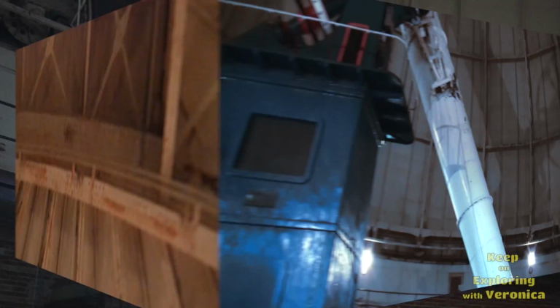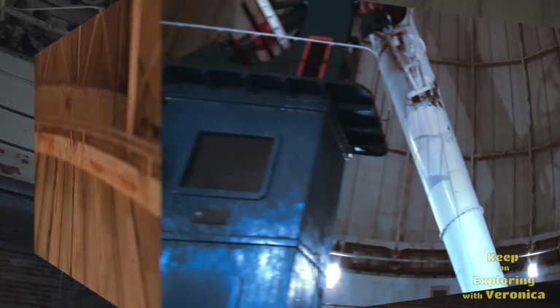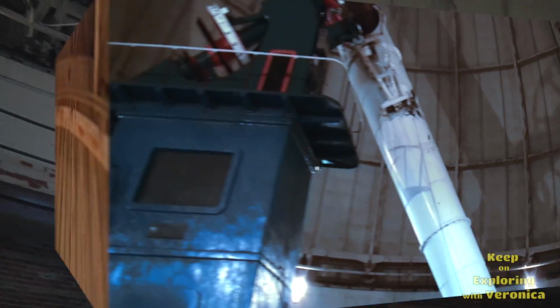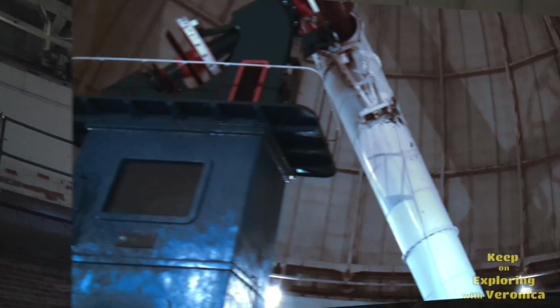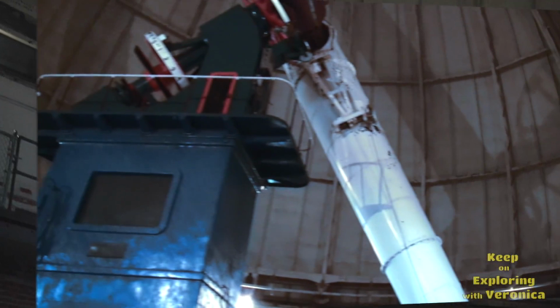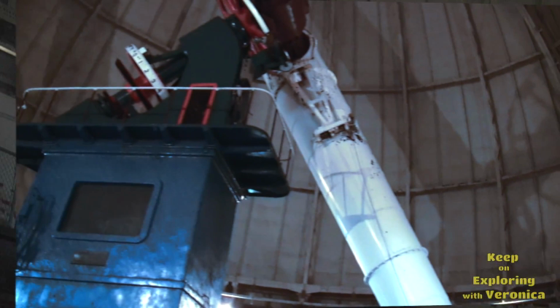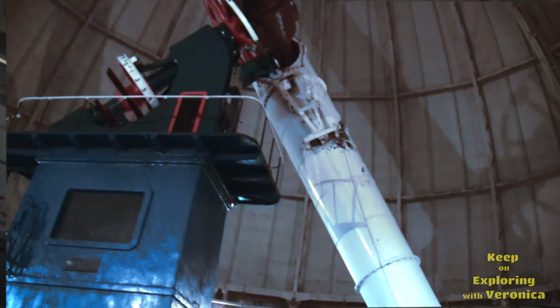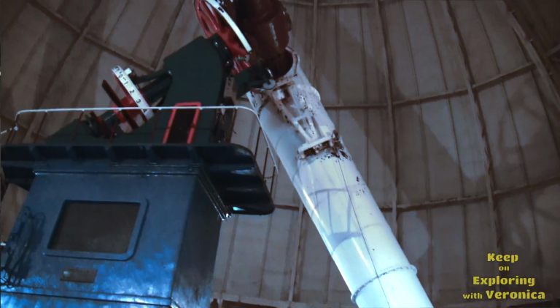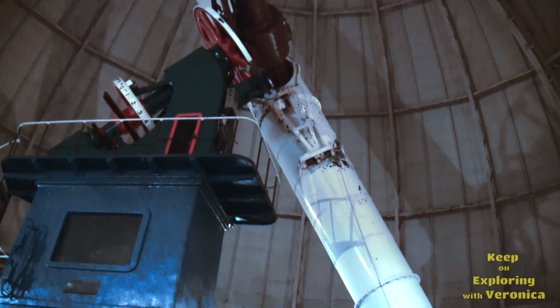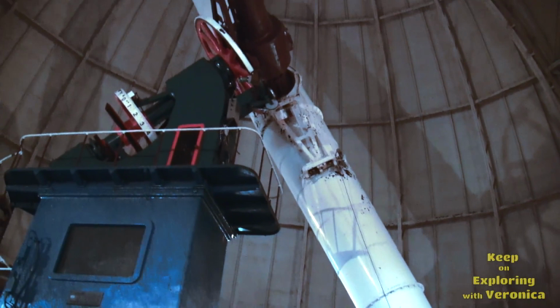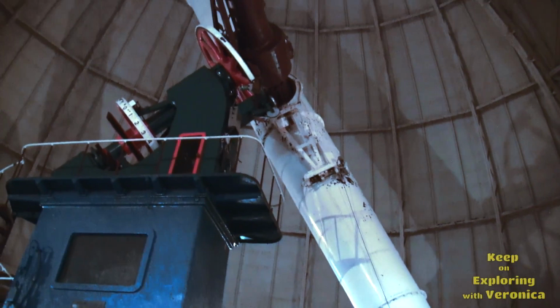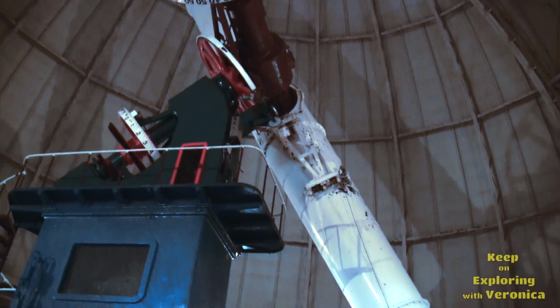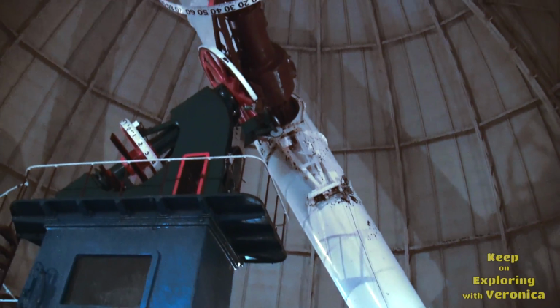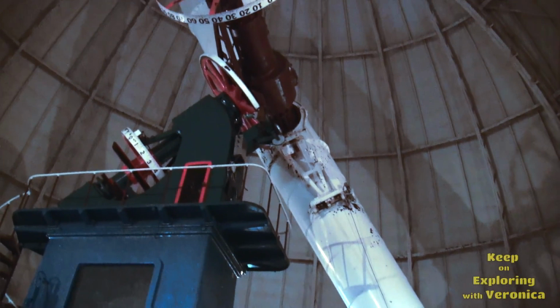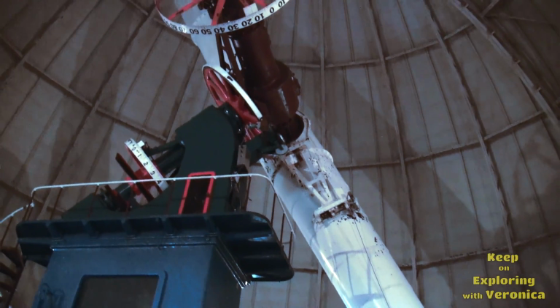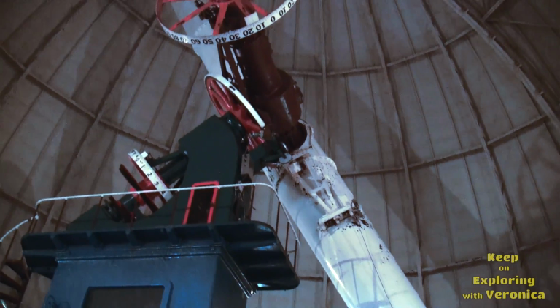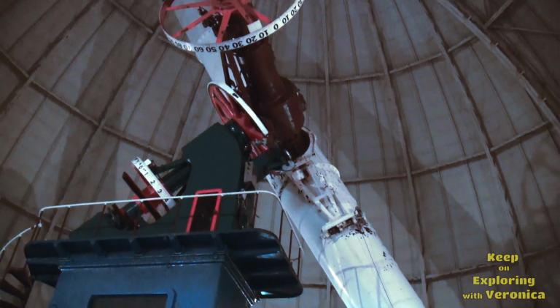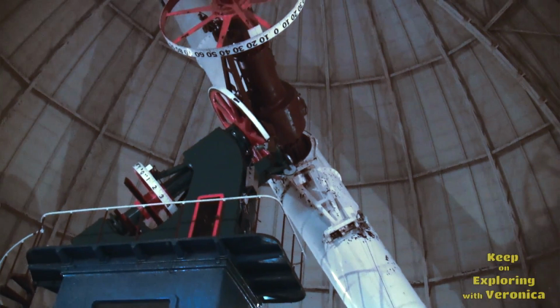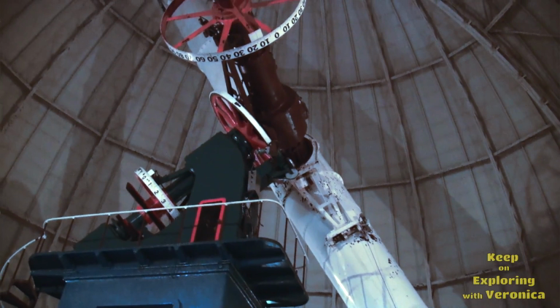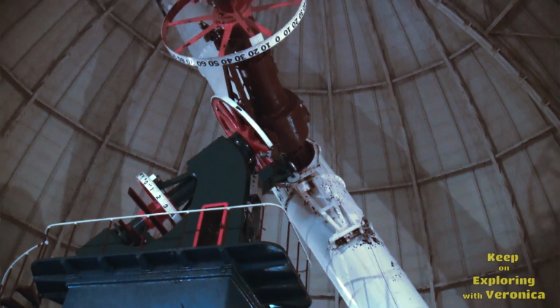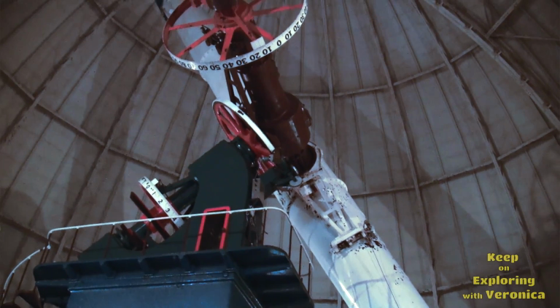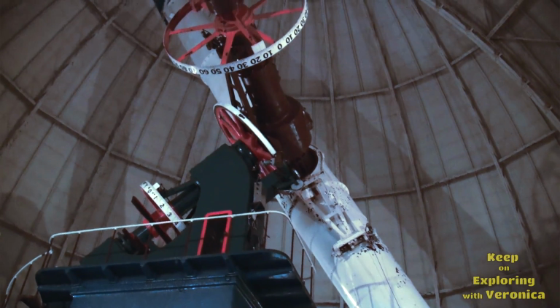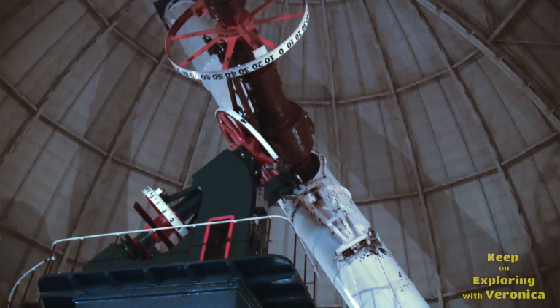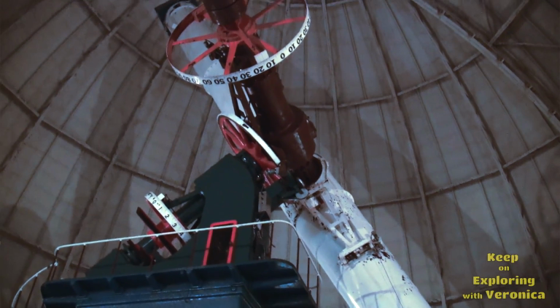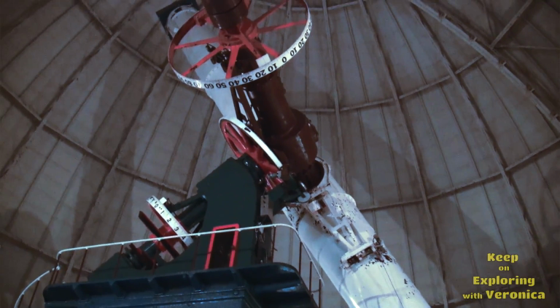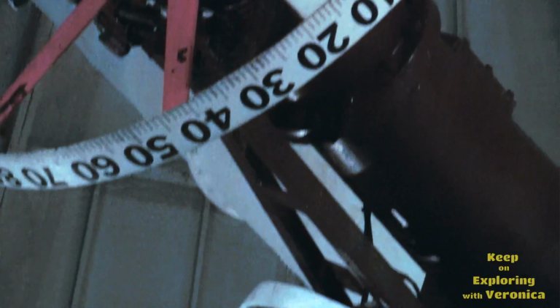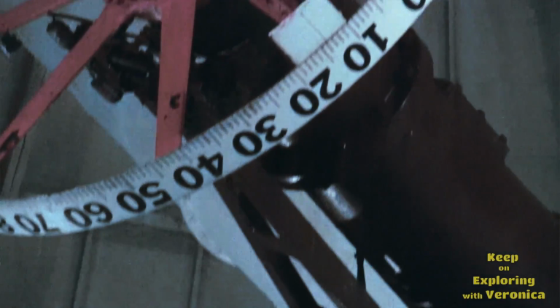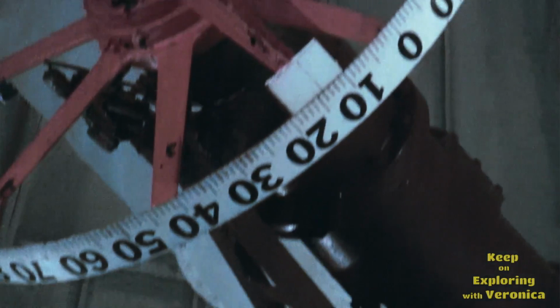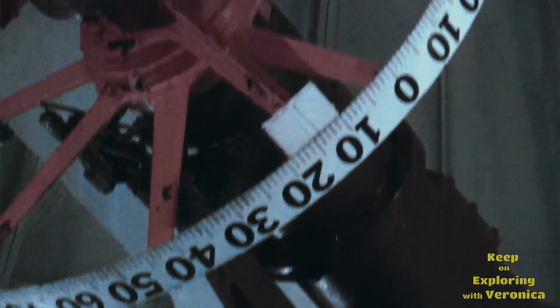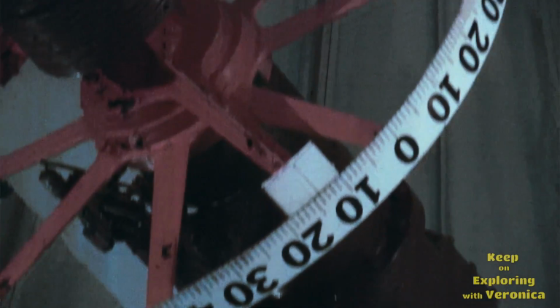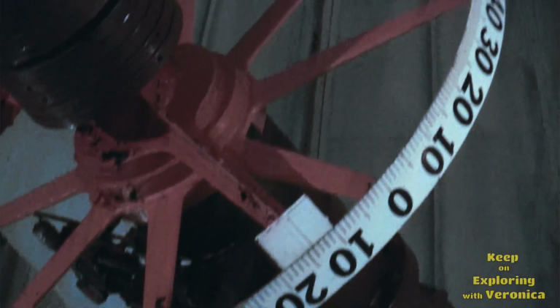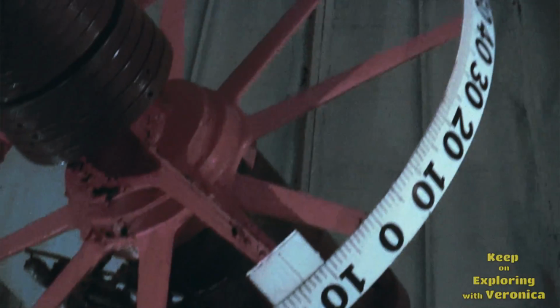And what is this dial? The dial there with the numbers 10, 20, 30, 40 — that's easy.